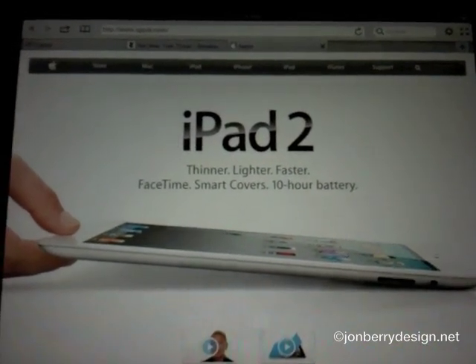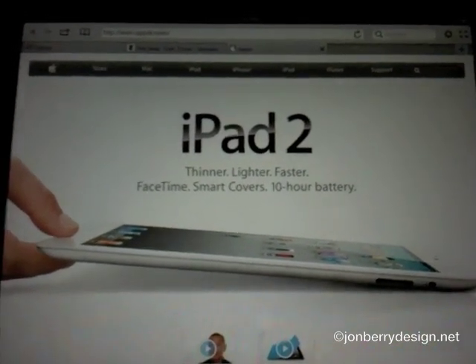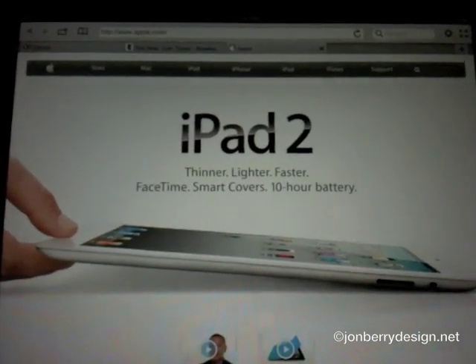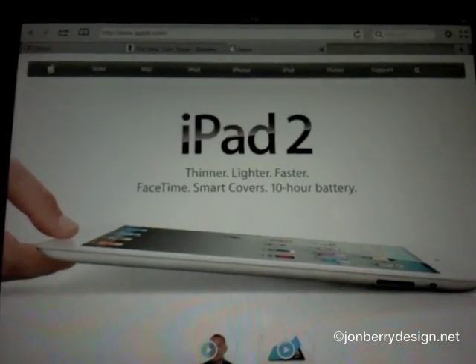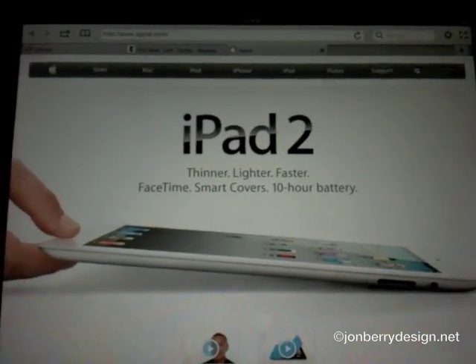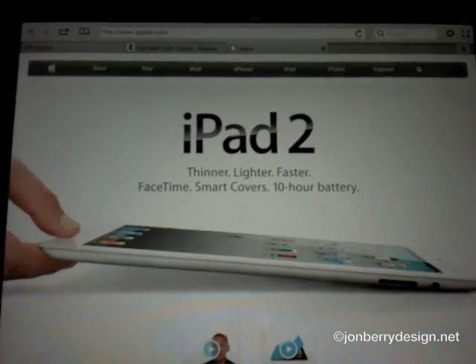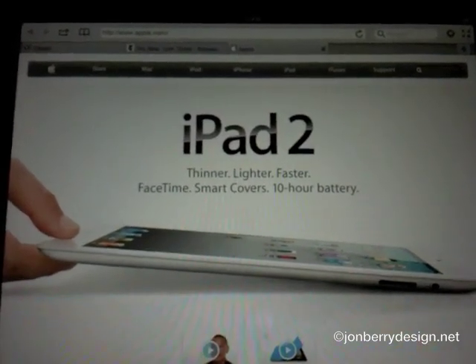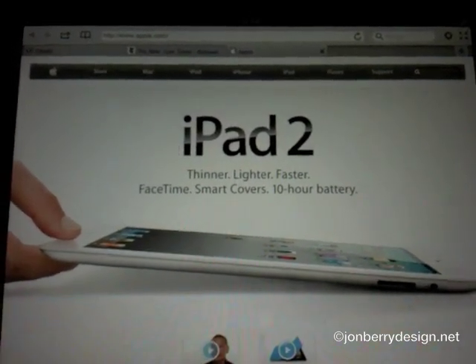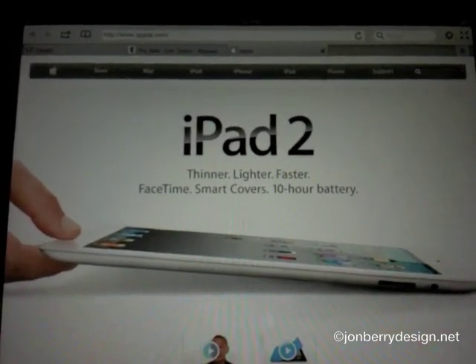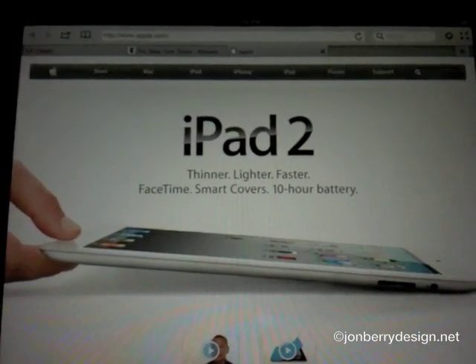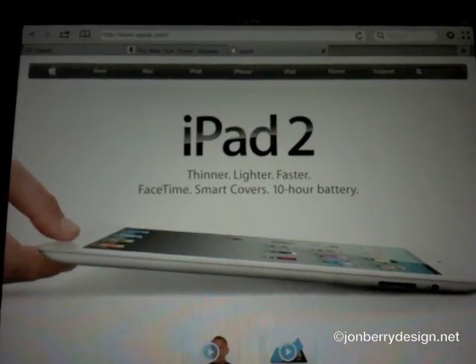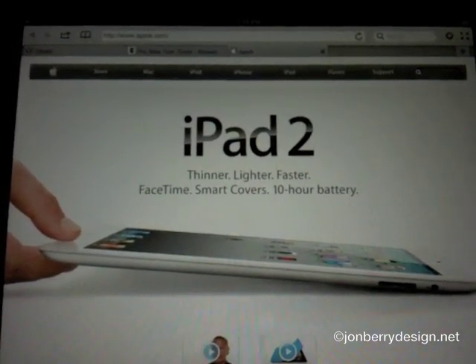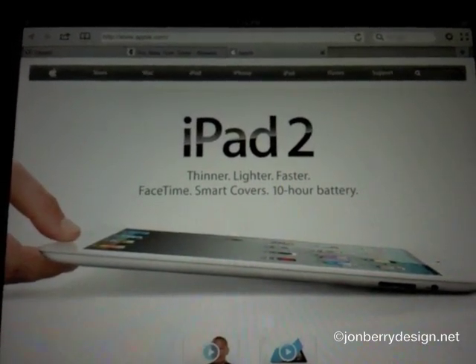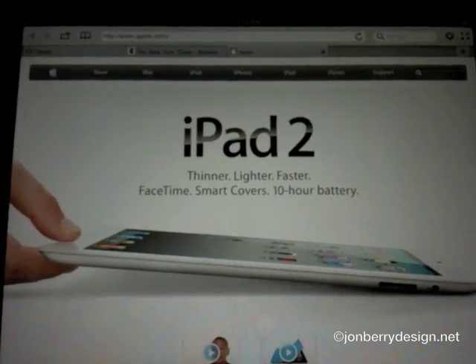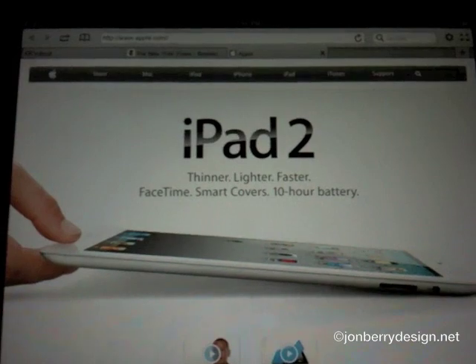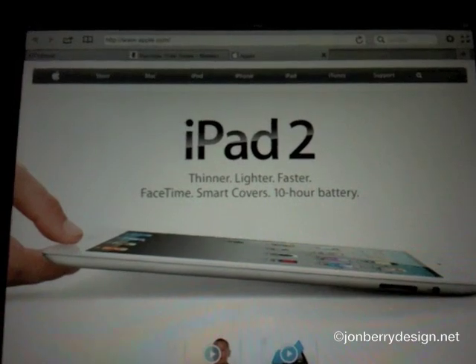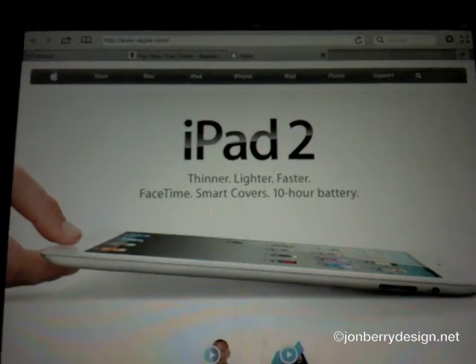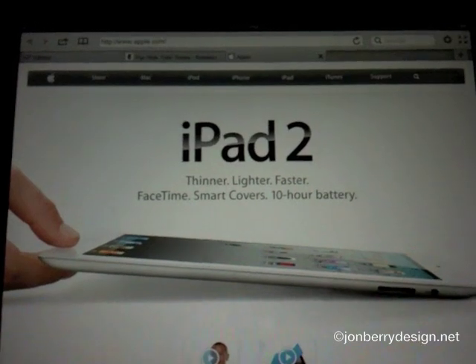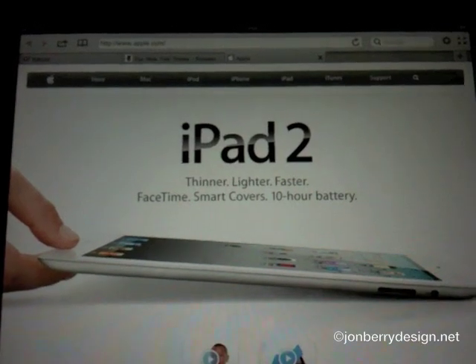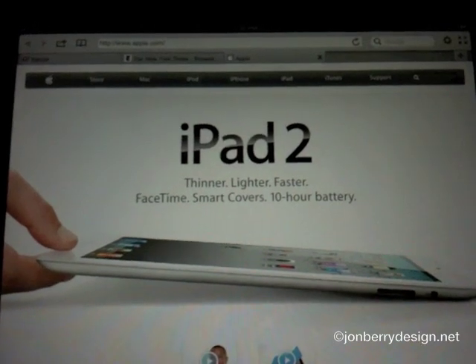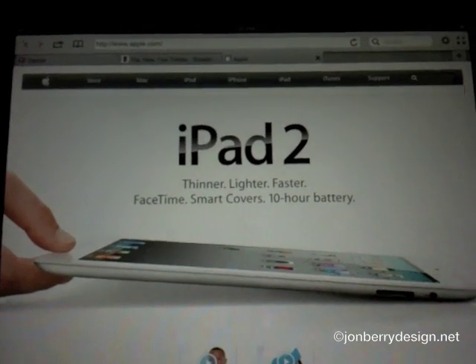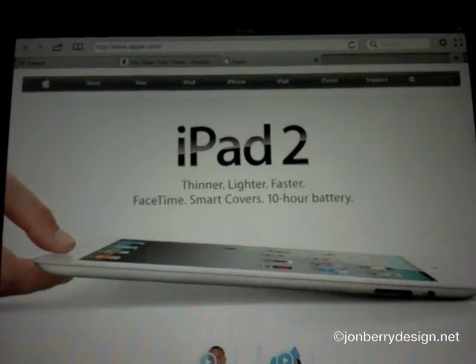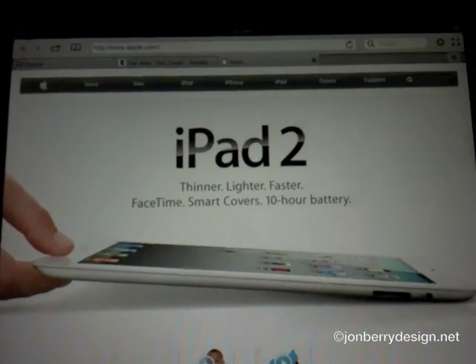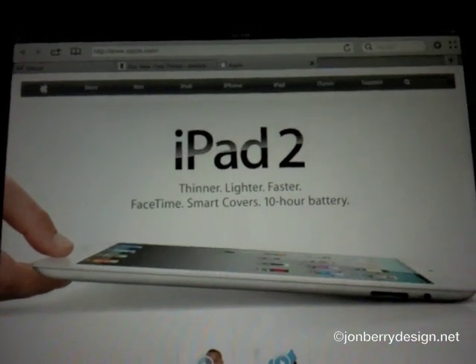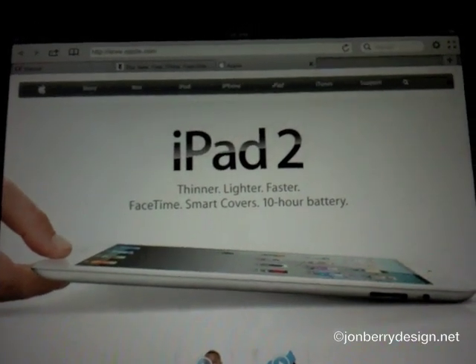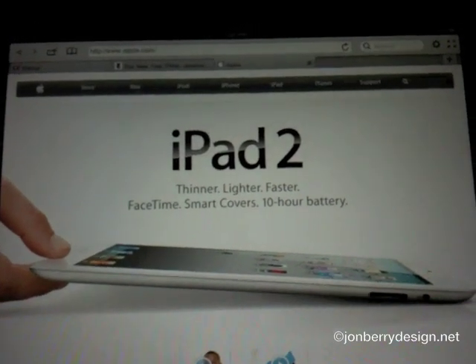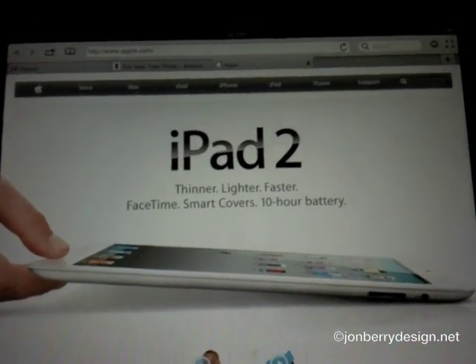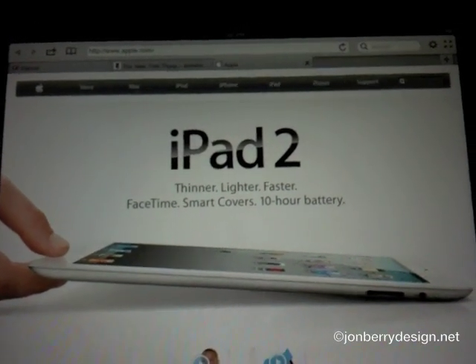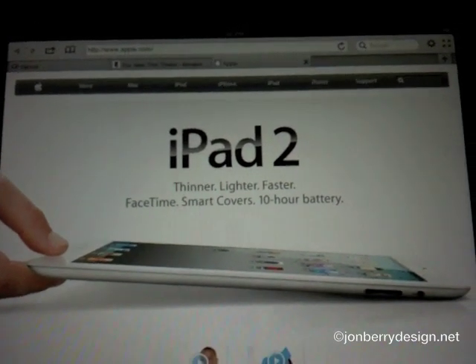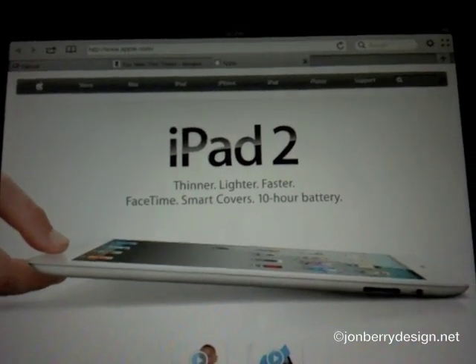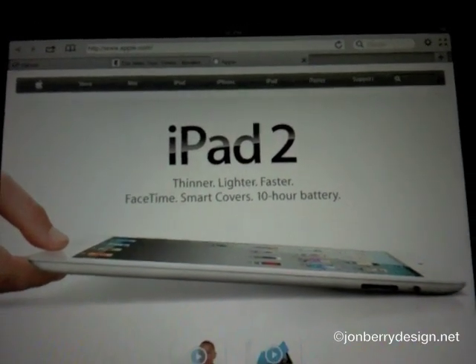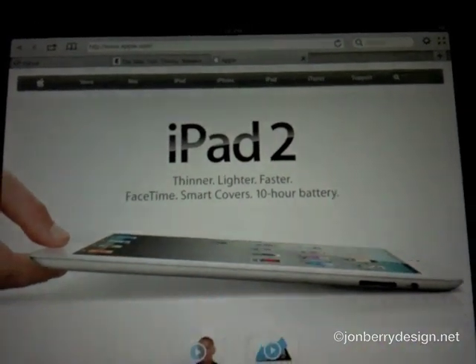So that was a brief overview of Terra web browser for iPad. It's free on the App Store, it's highly rated, and I suggest you all go check it out.